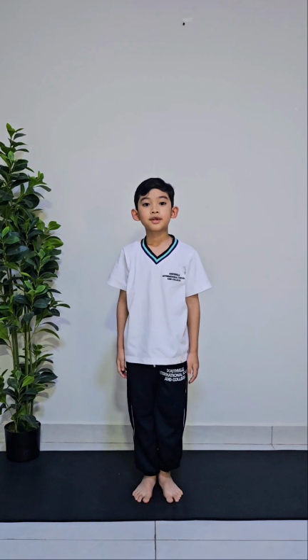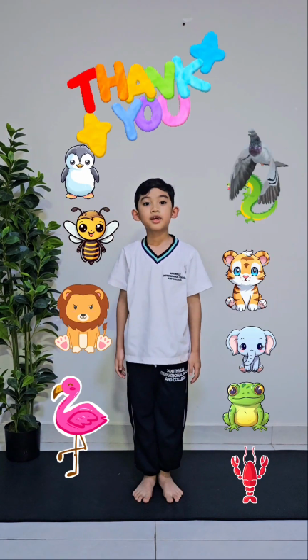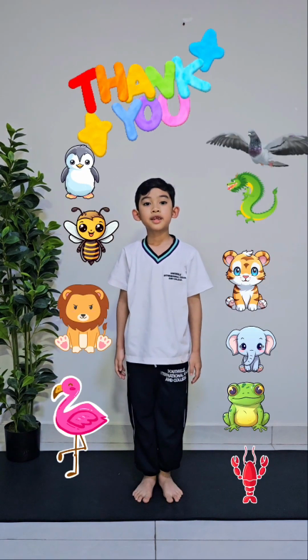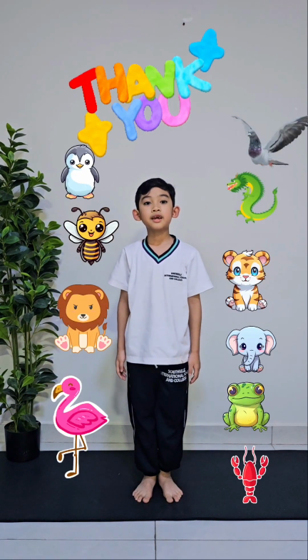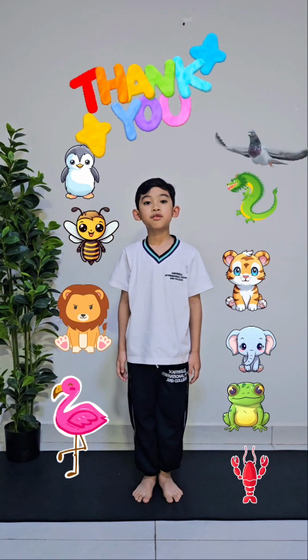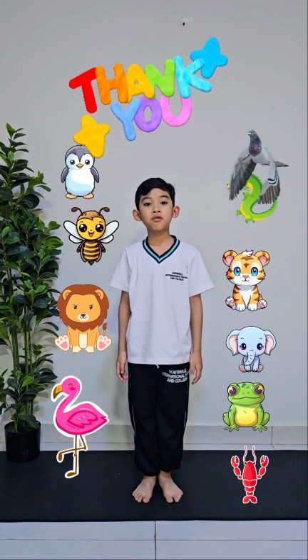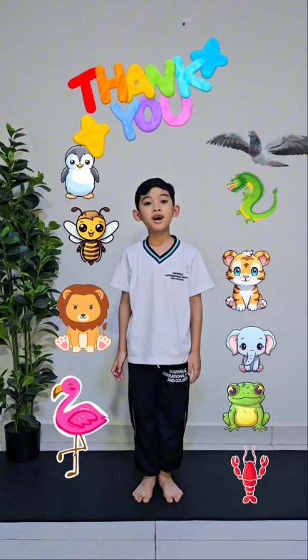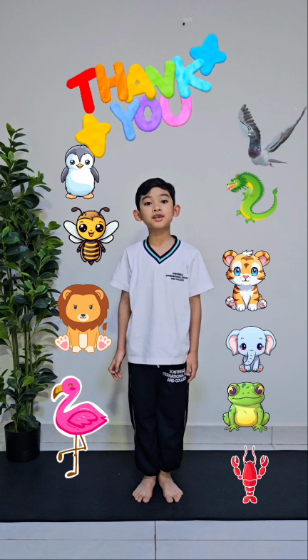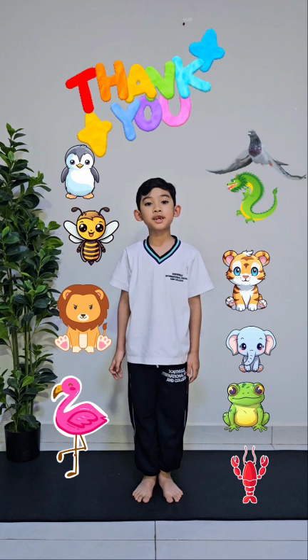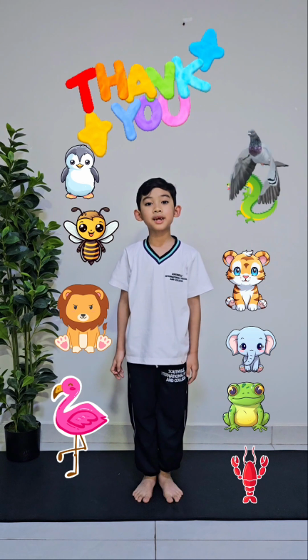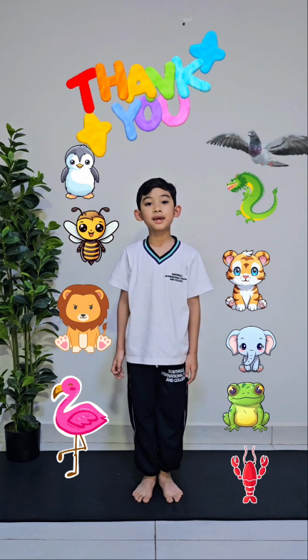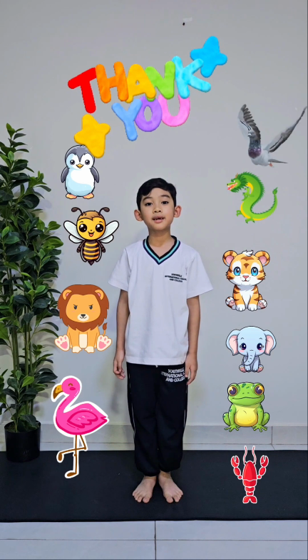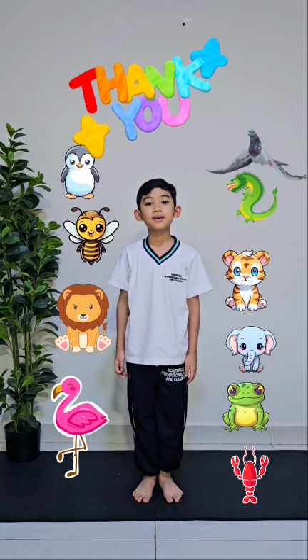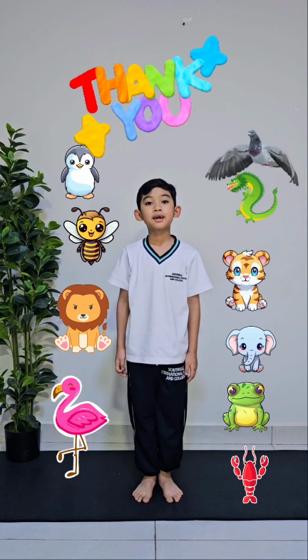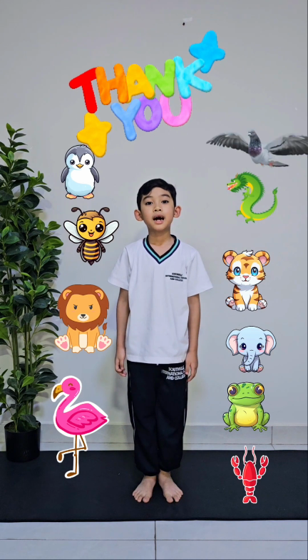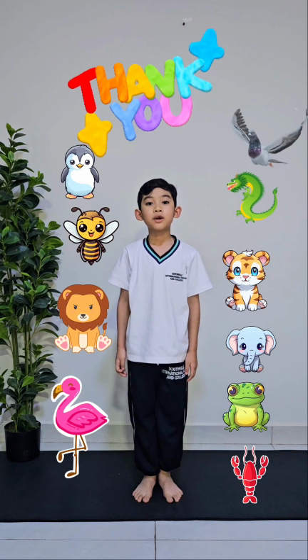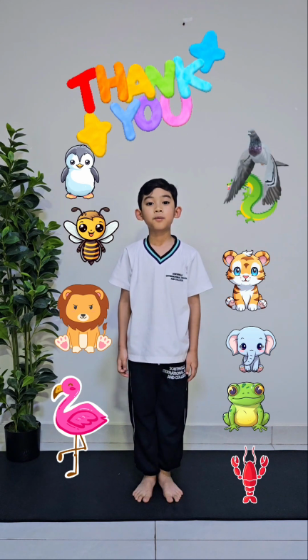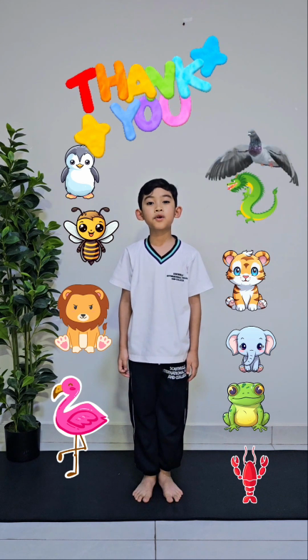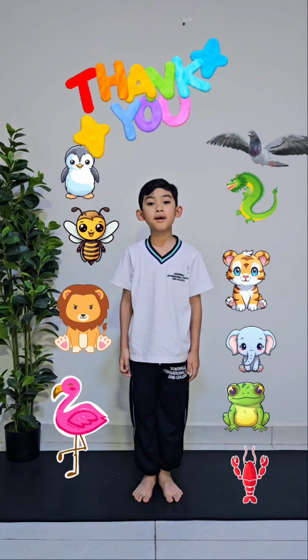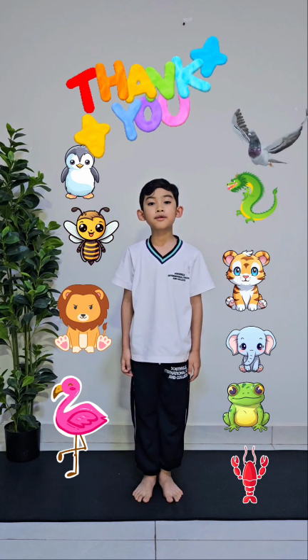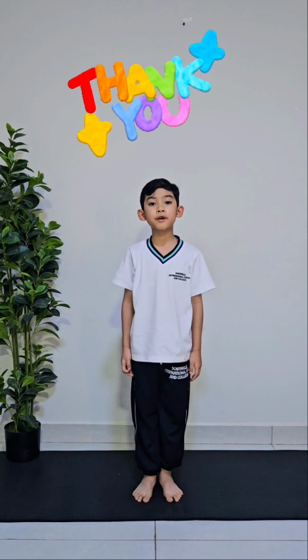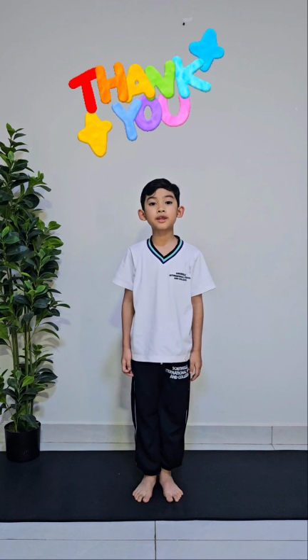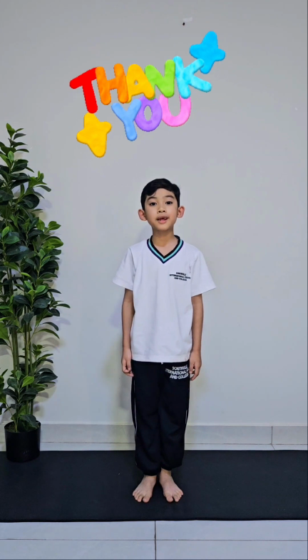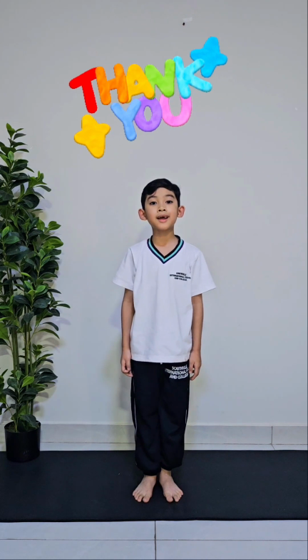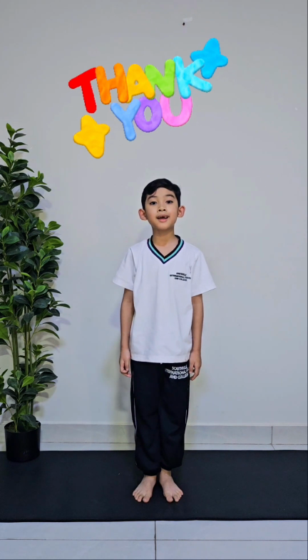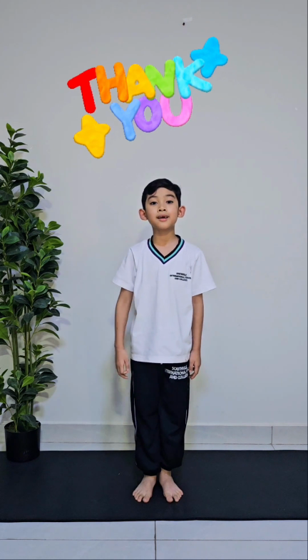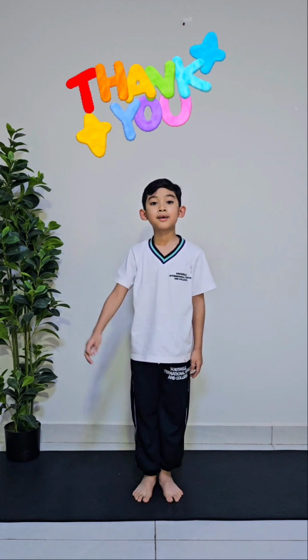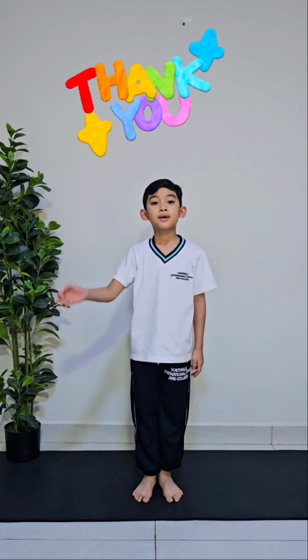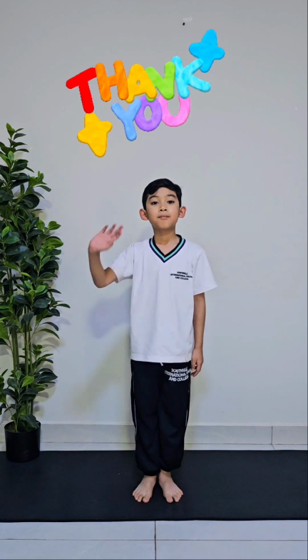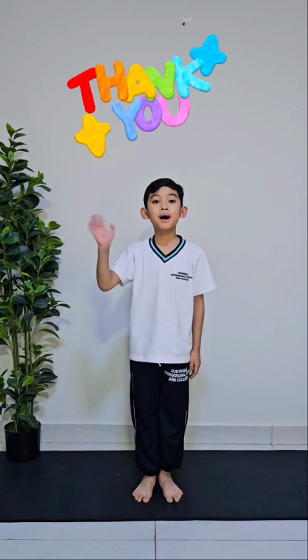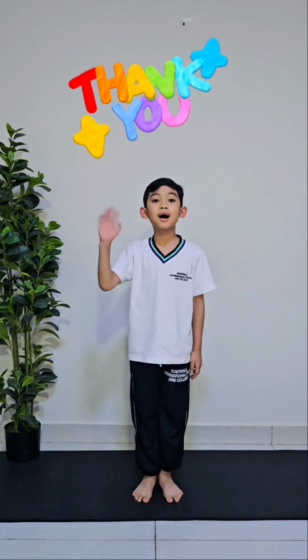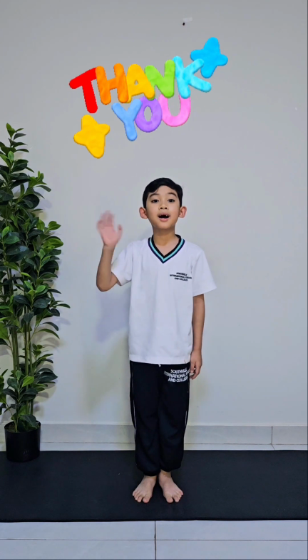Thanks for watching. I hope you have a great day. Bye bye.